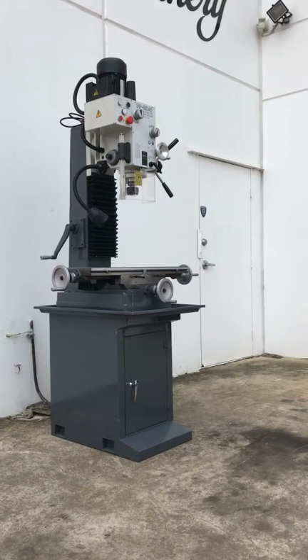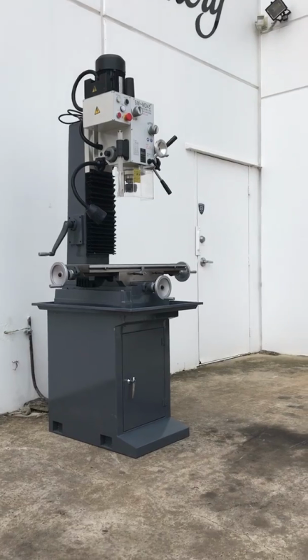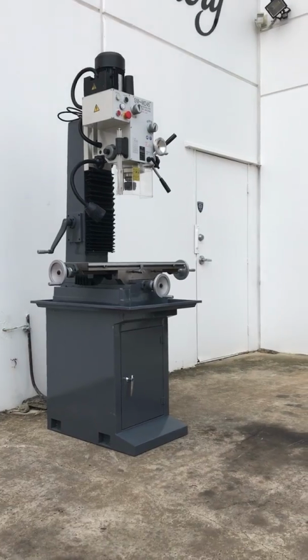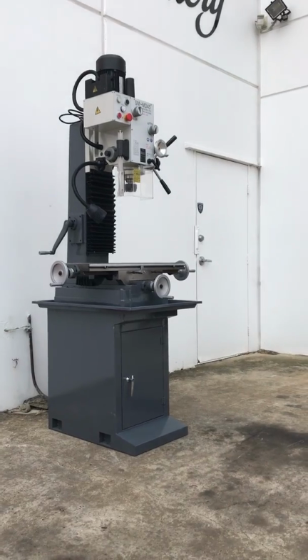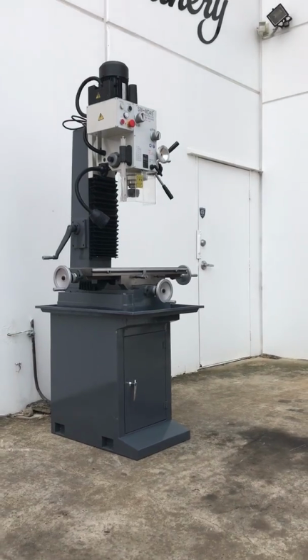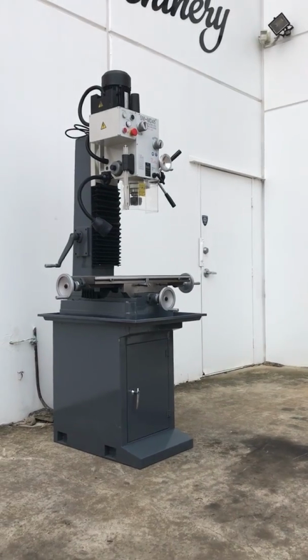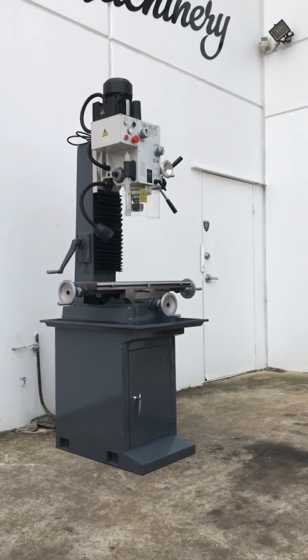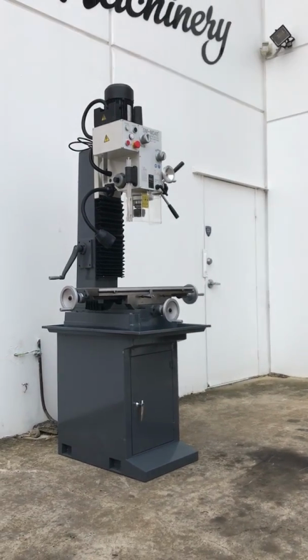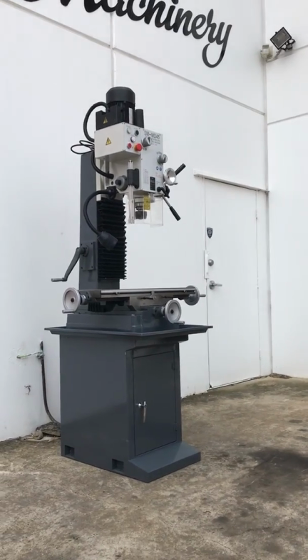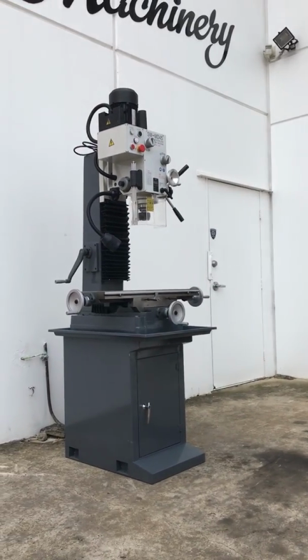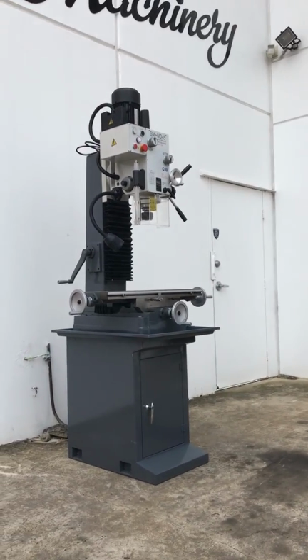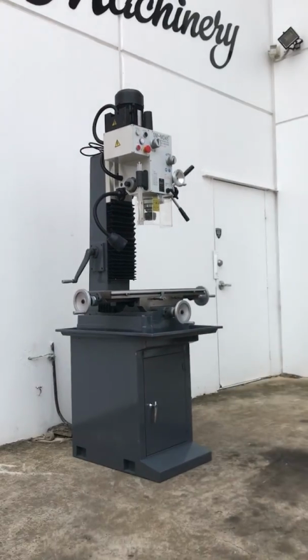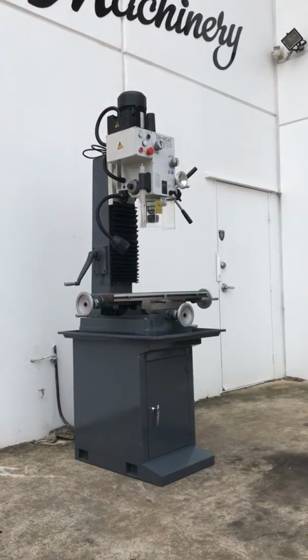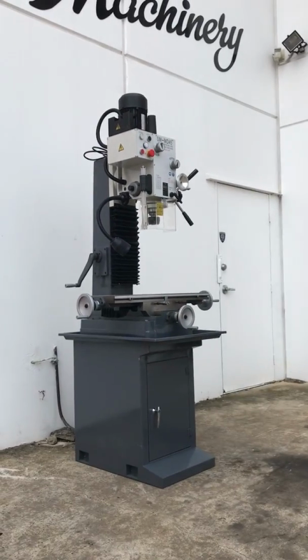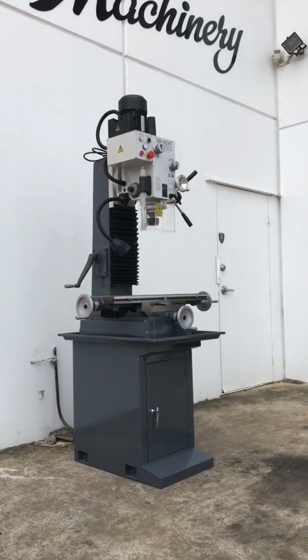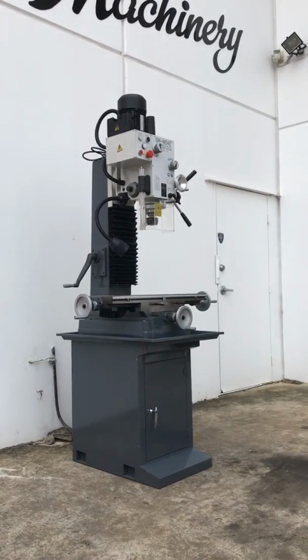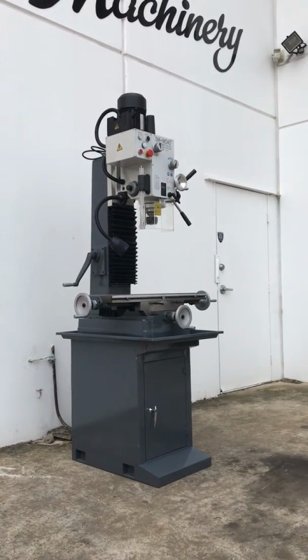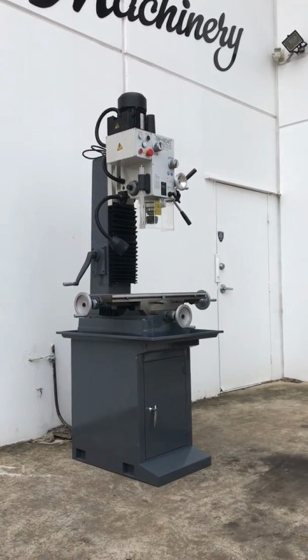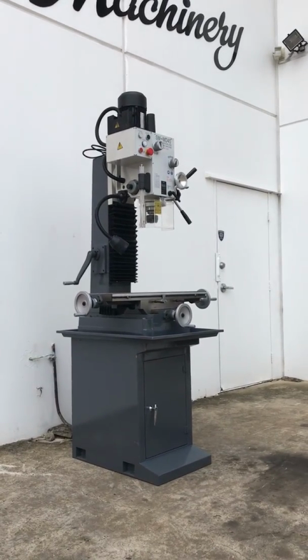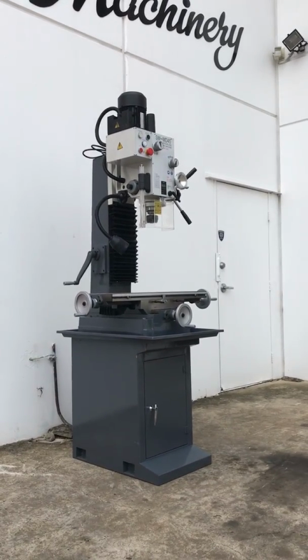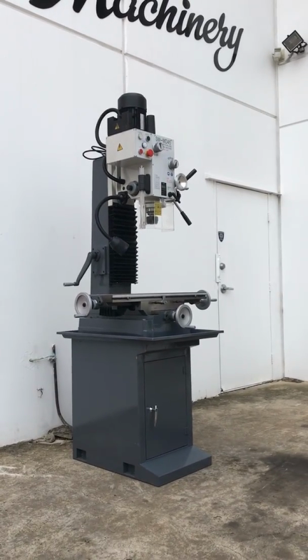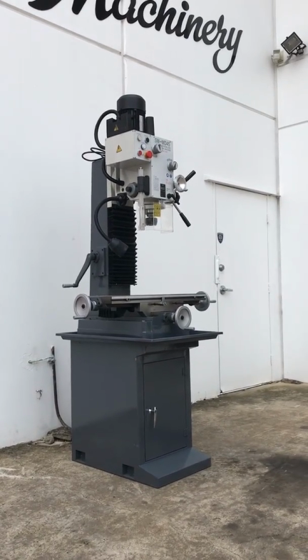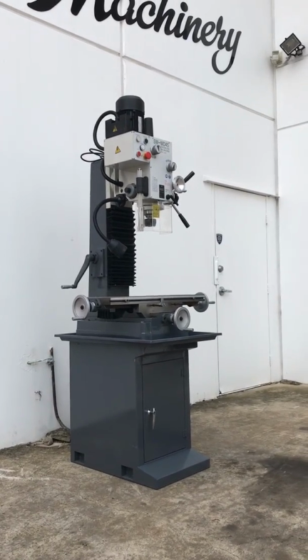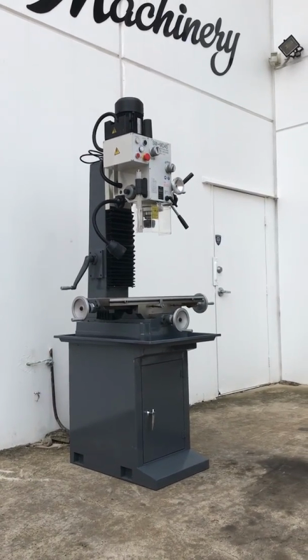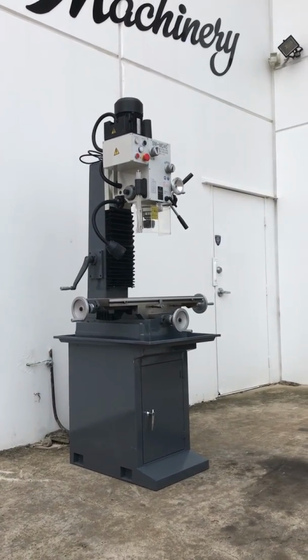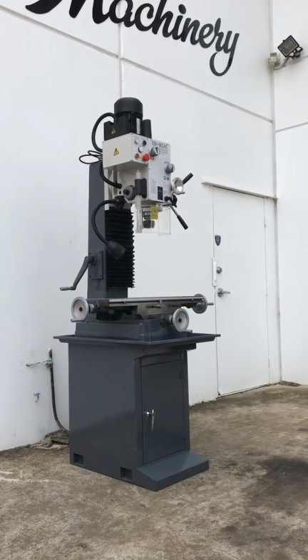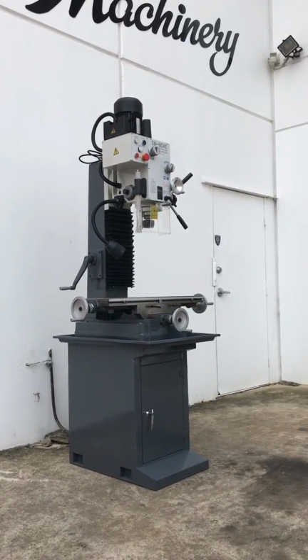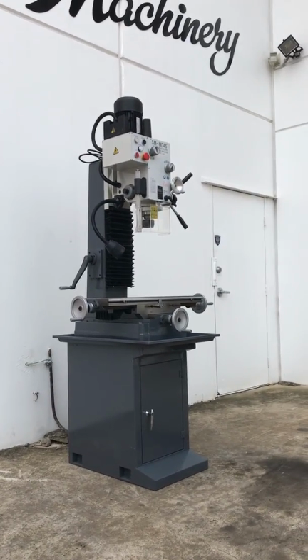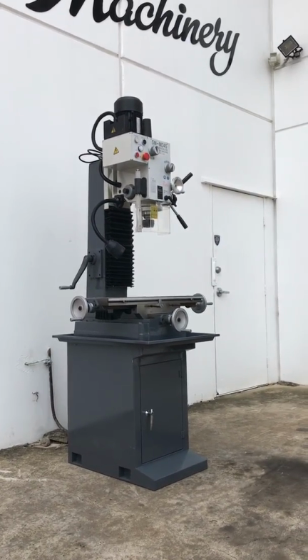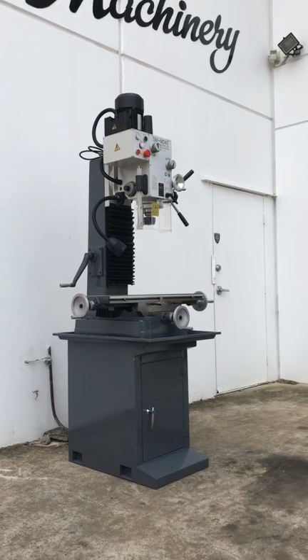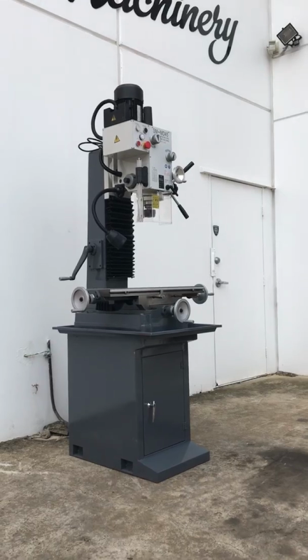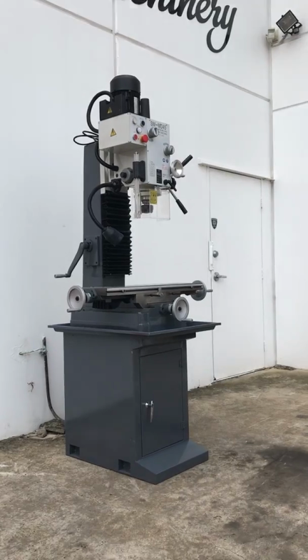Welcome to Asset Plant Machinery. Today we're going to overview our SM MD45 mill drill.